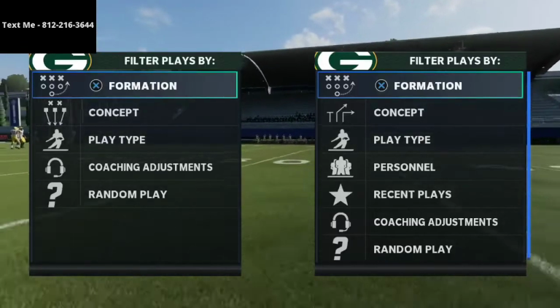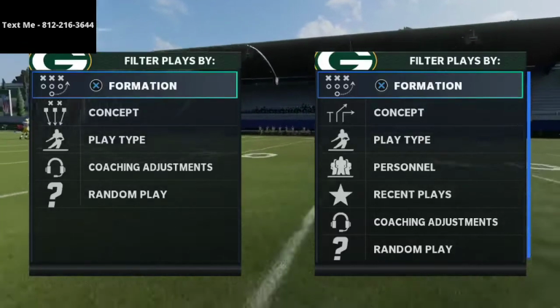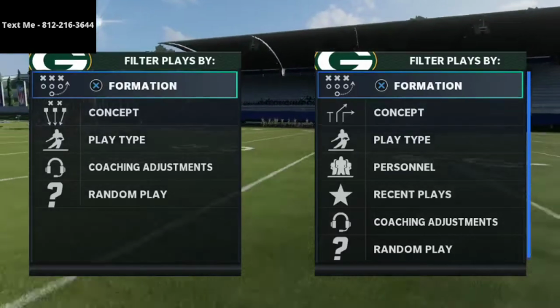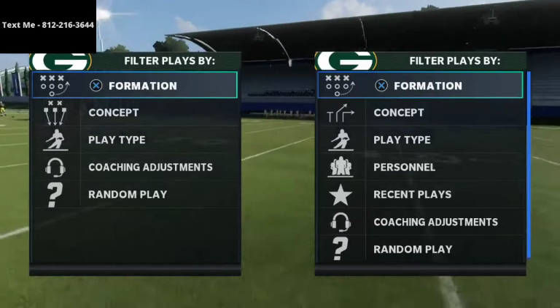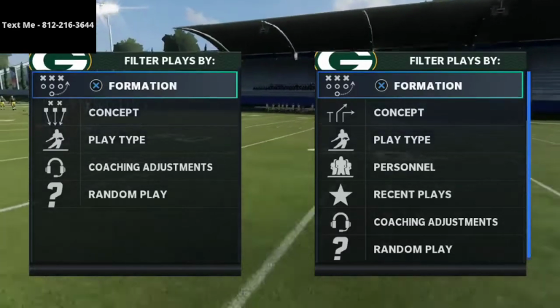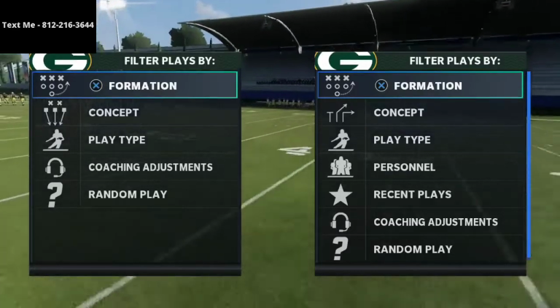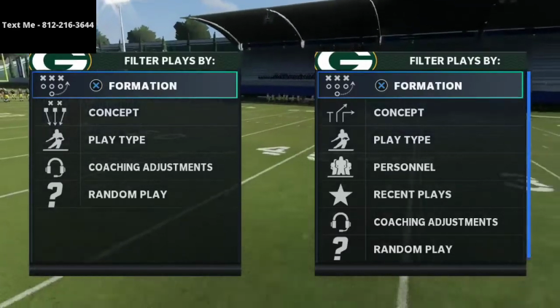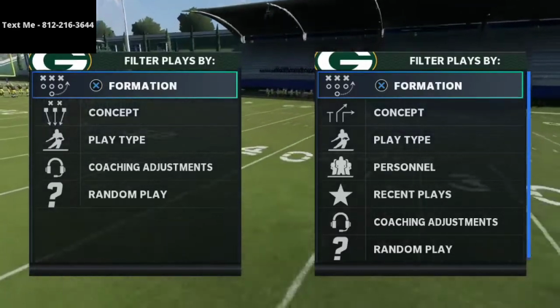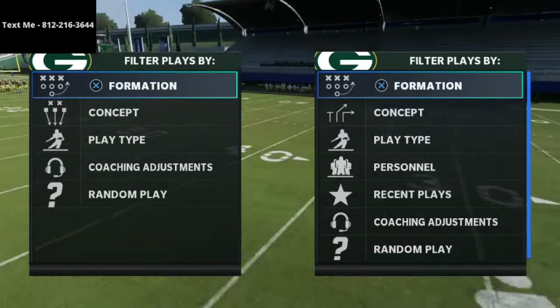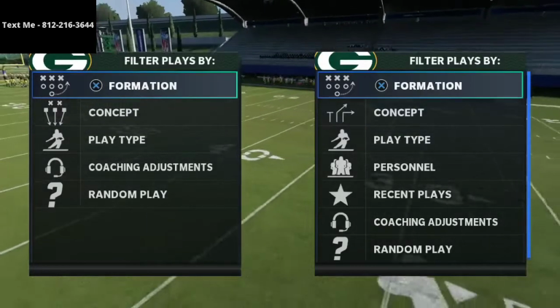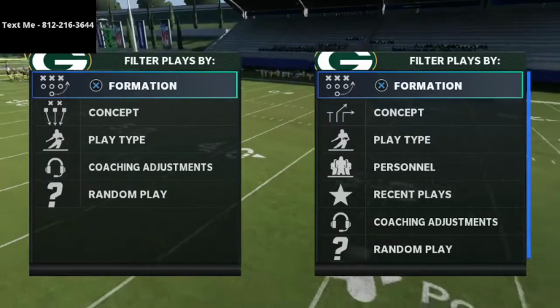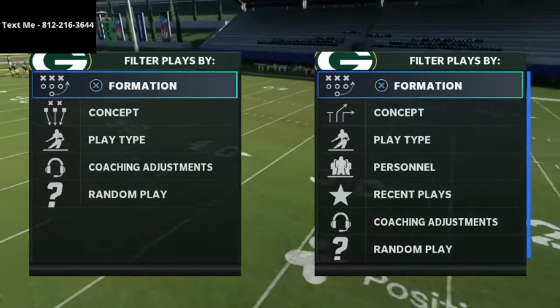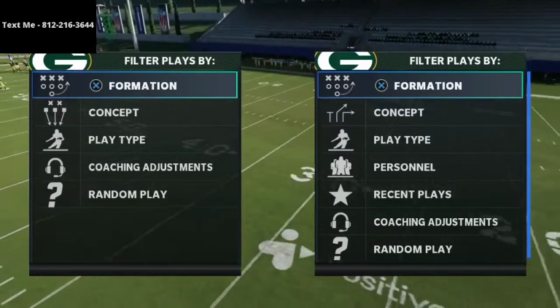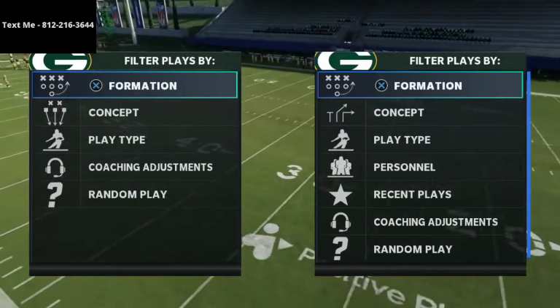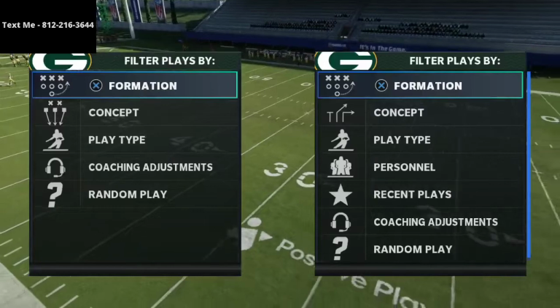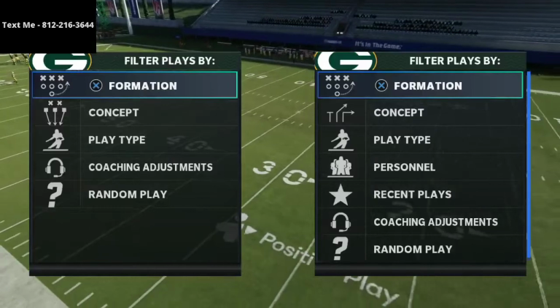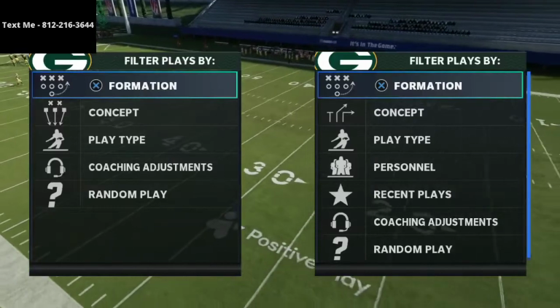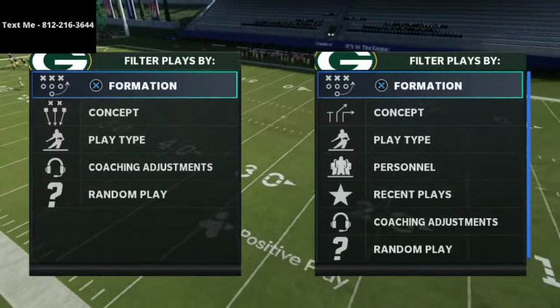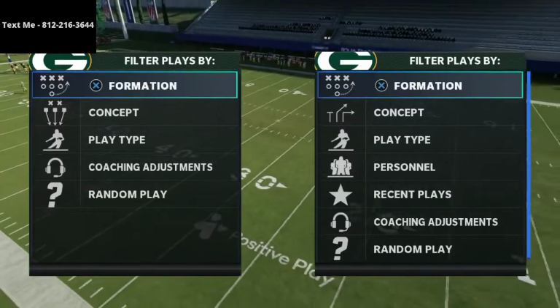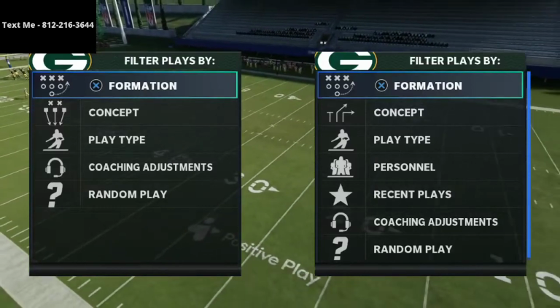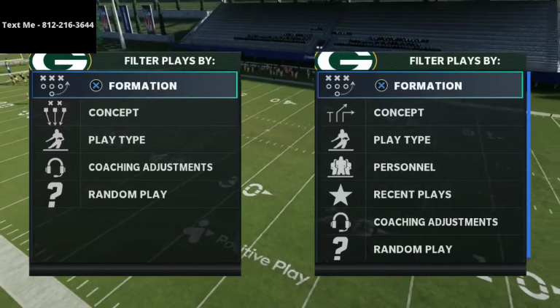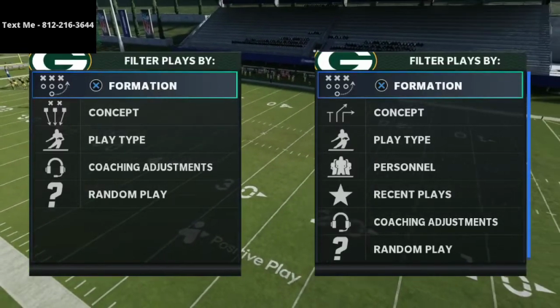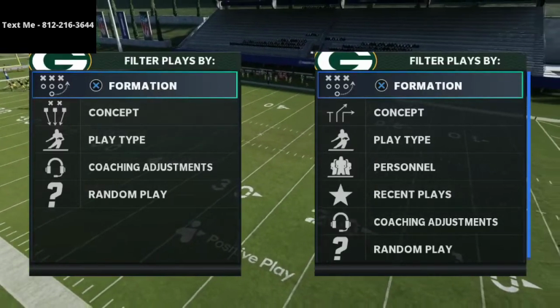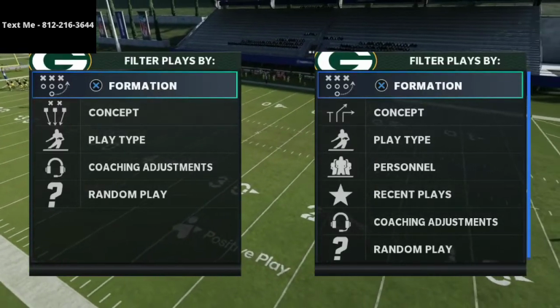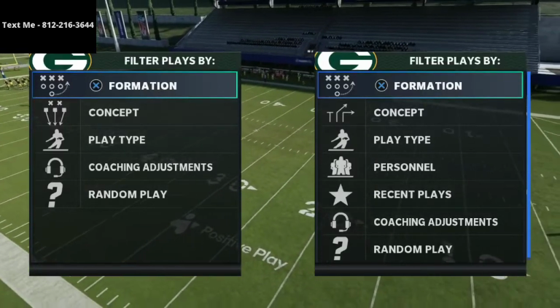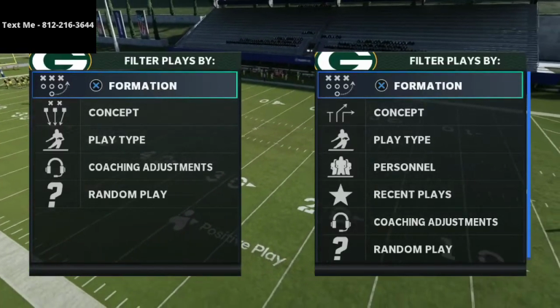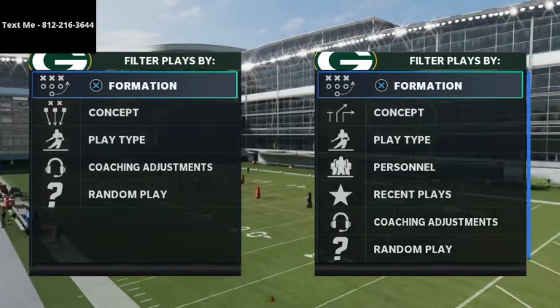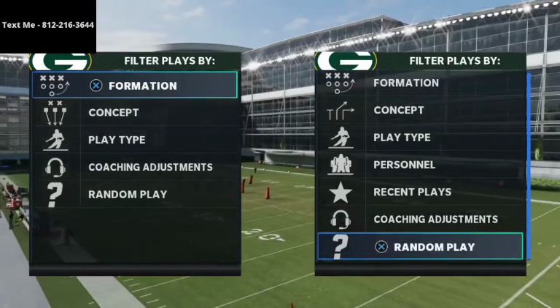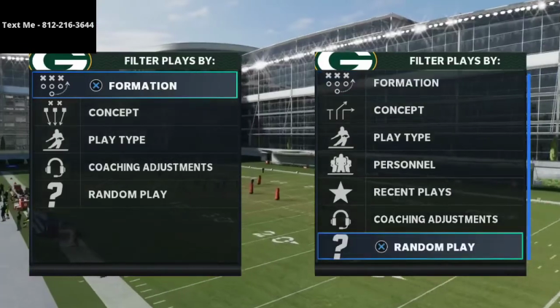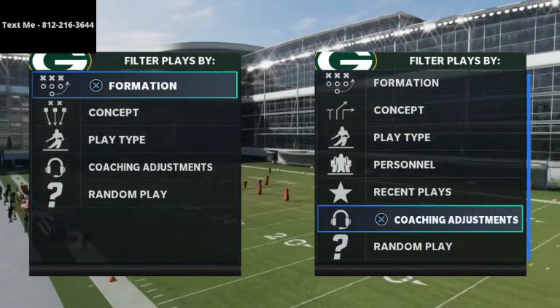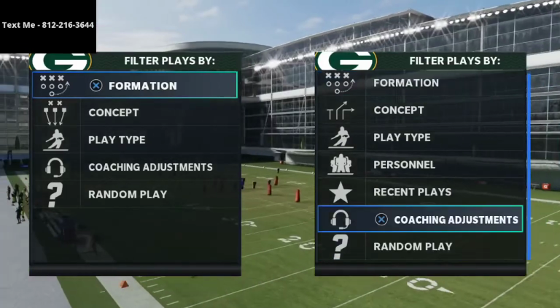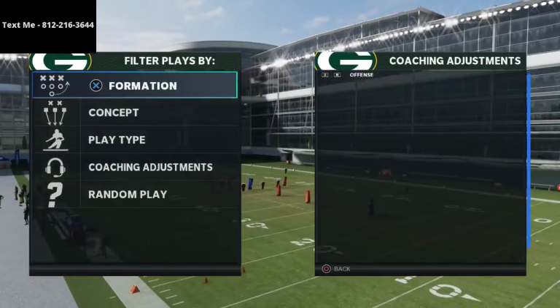In this video I want to show you how to get instant pressure on the quarterback from the nickel 335 wide formation in Madden 21.